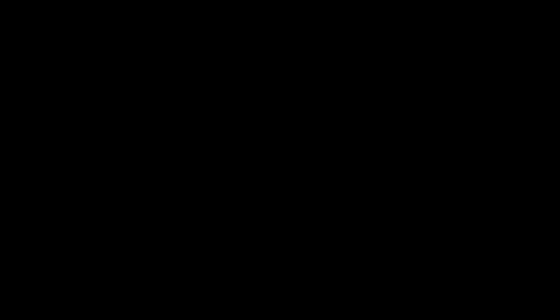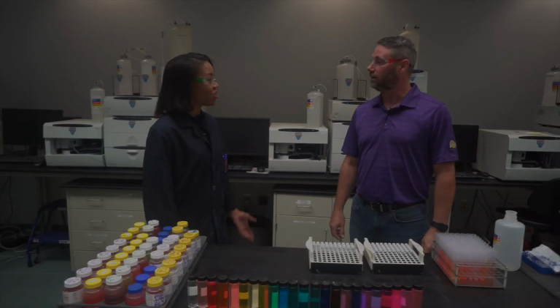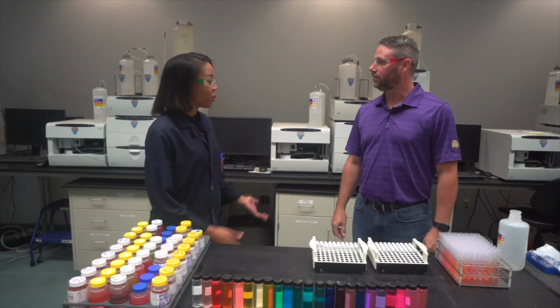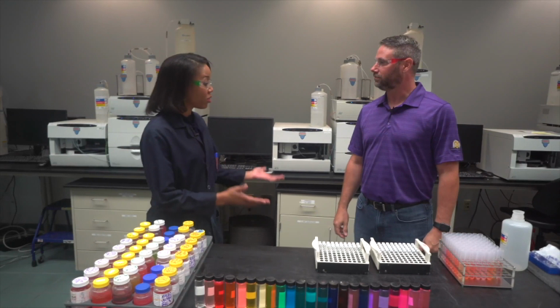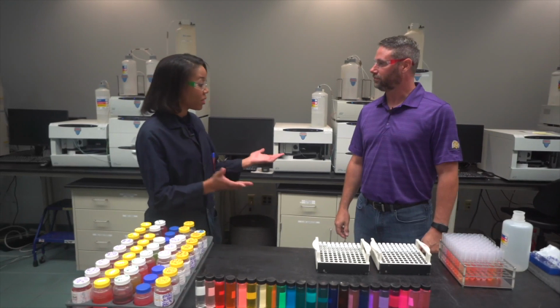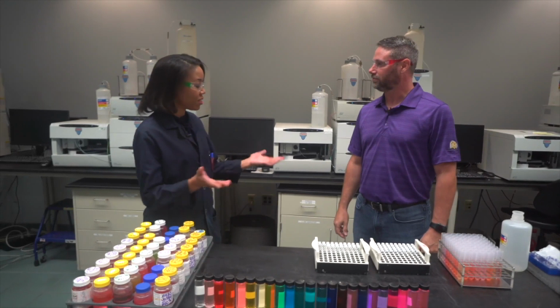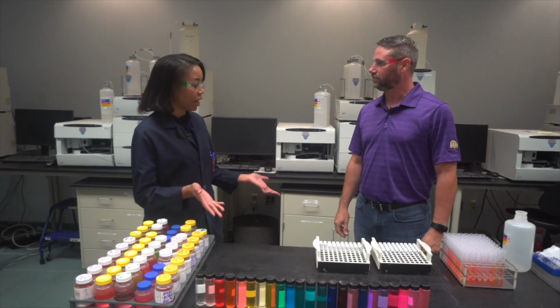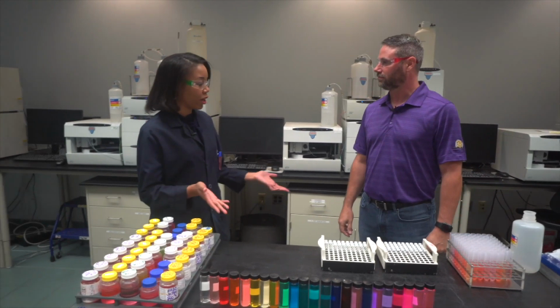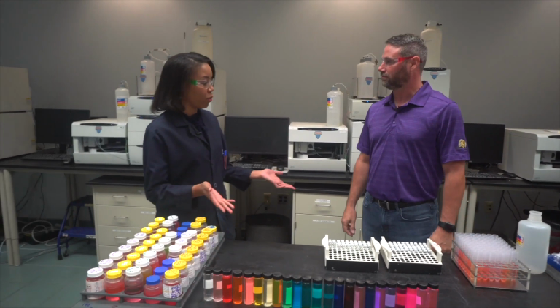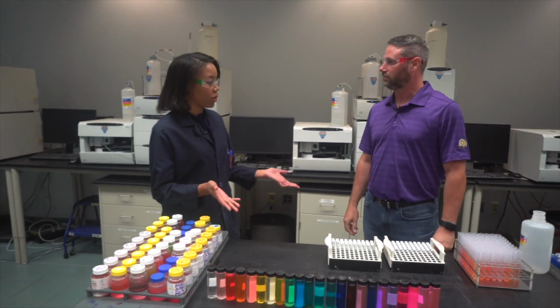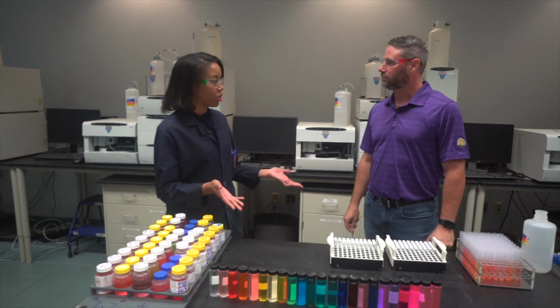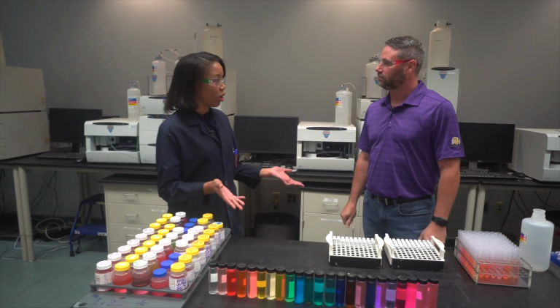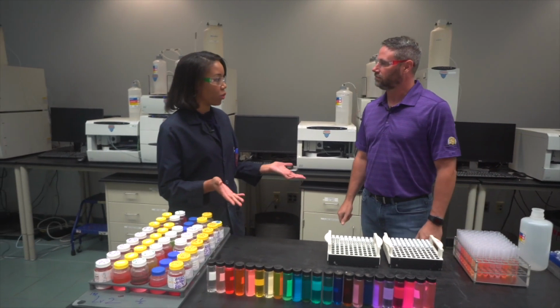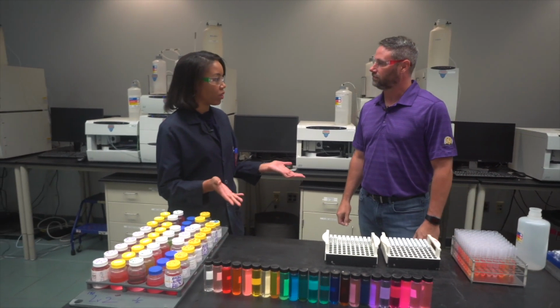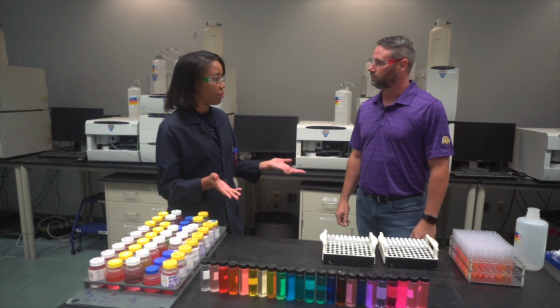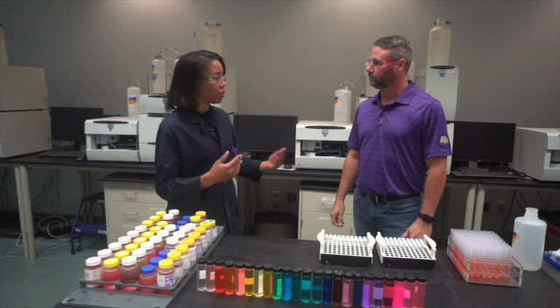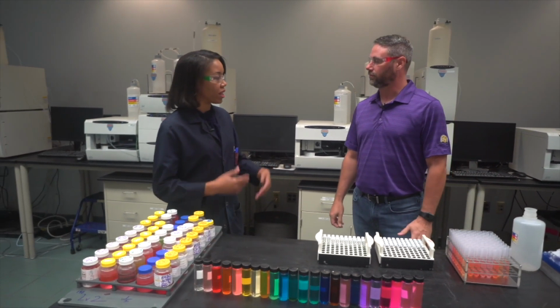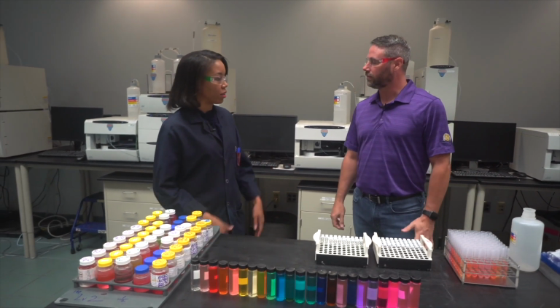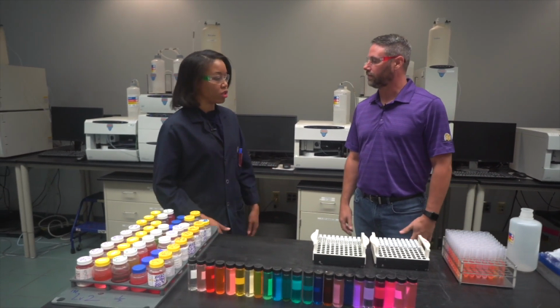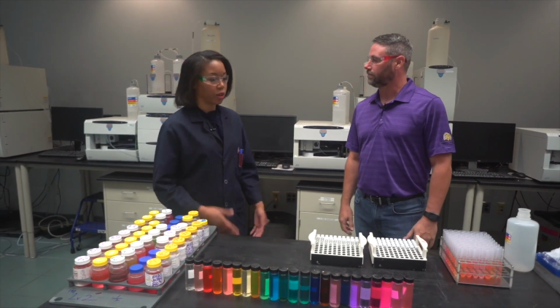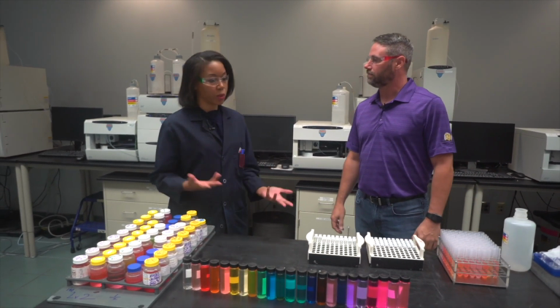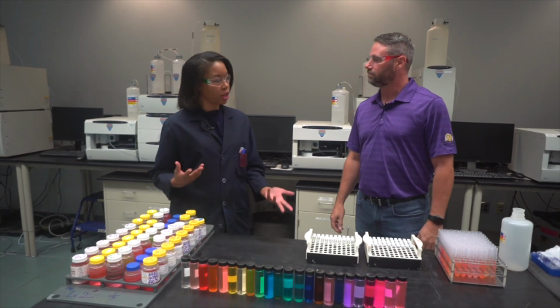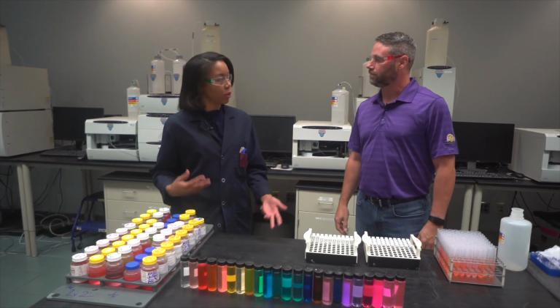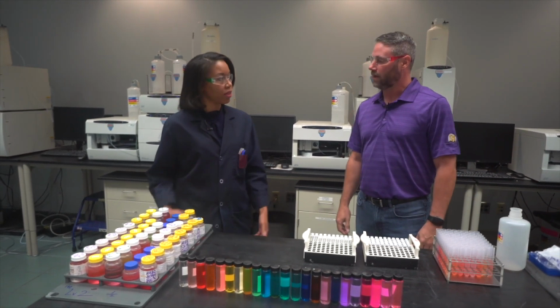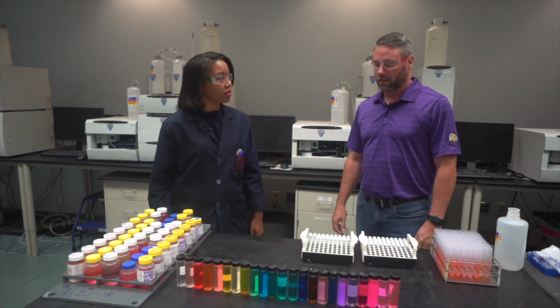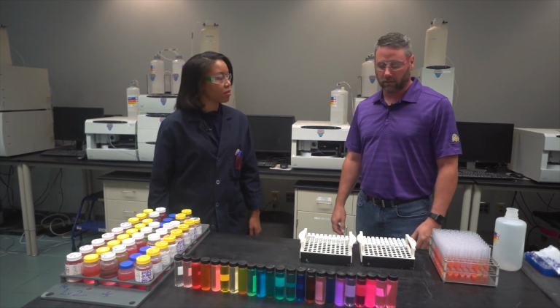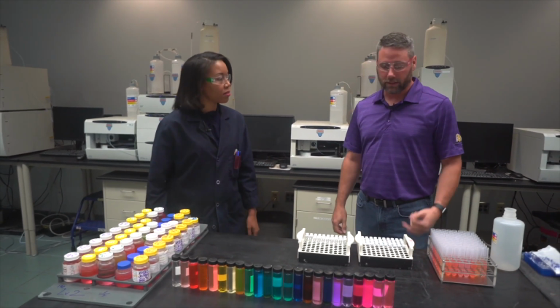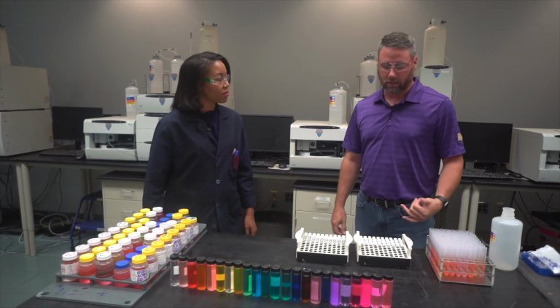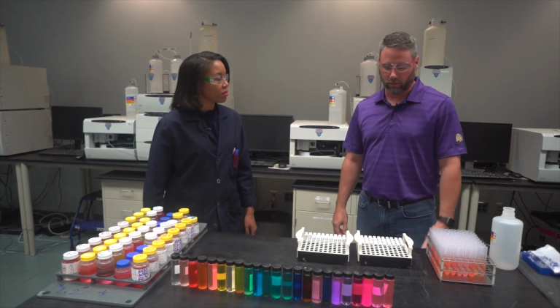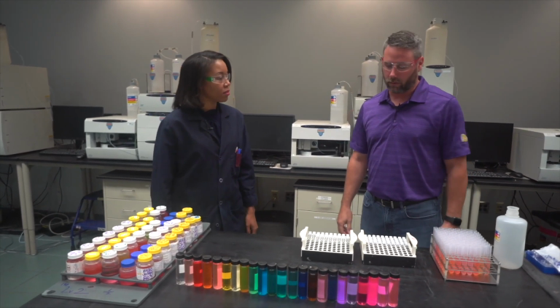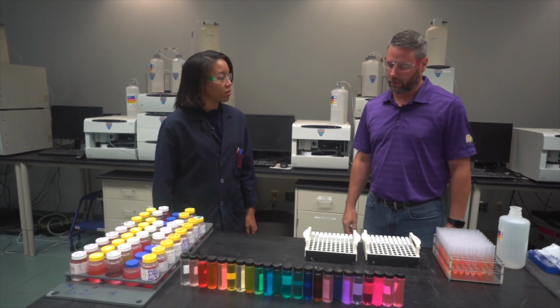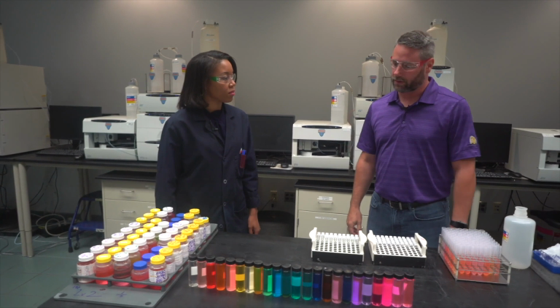Hi Jeremy Zold. This is the area where we do our coolant and fuel testing. Which area do you want to start with? Let's start with coolants.